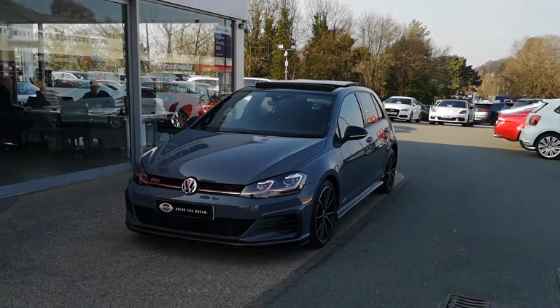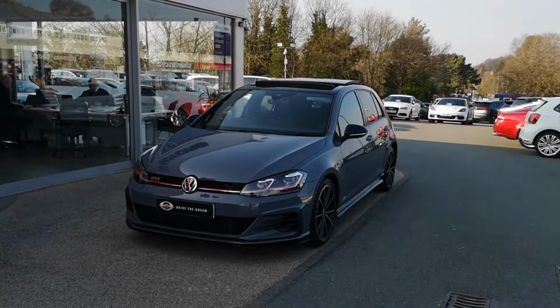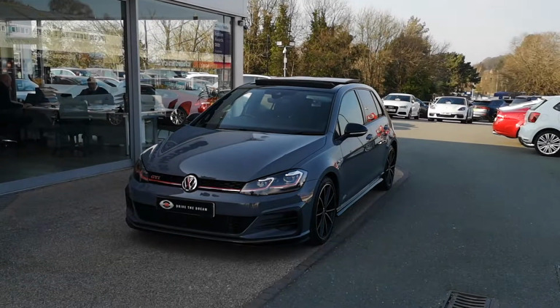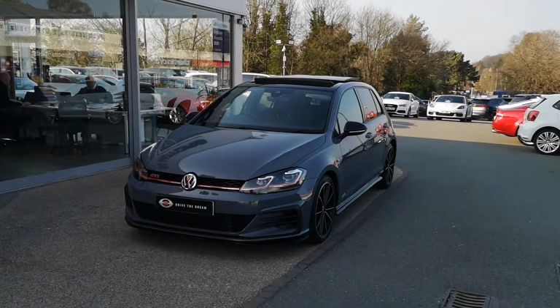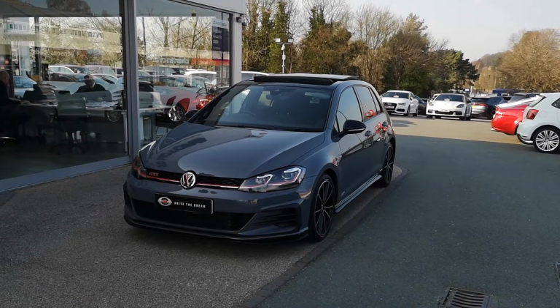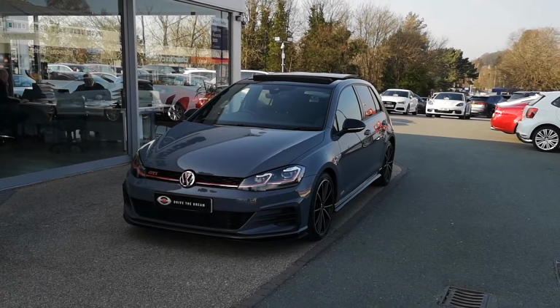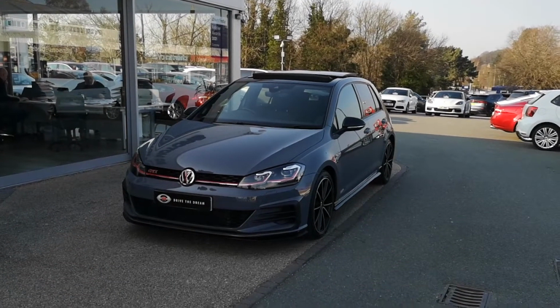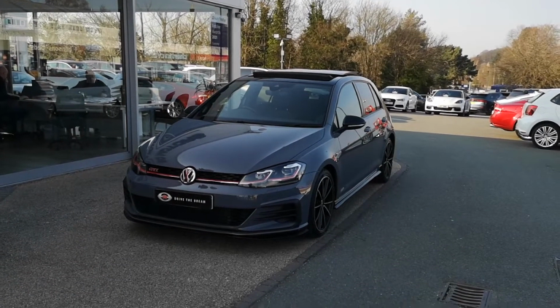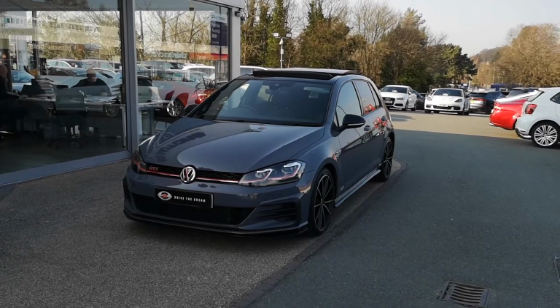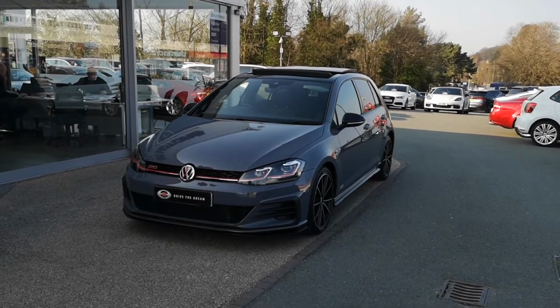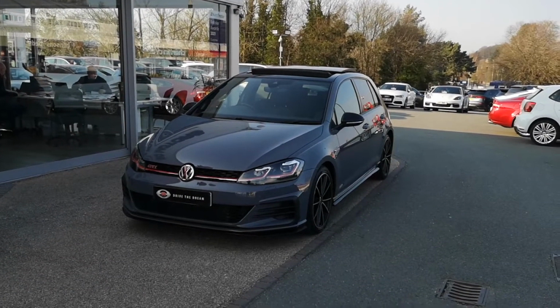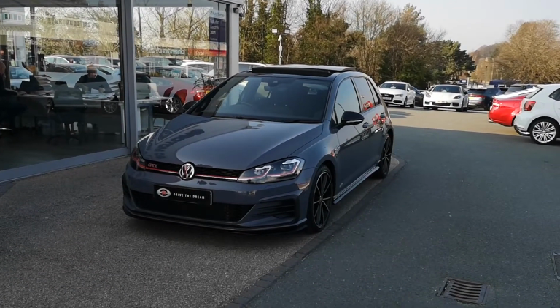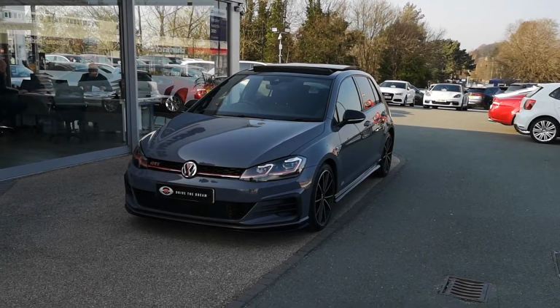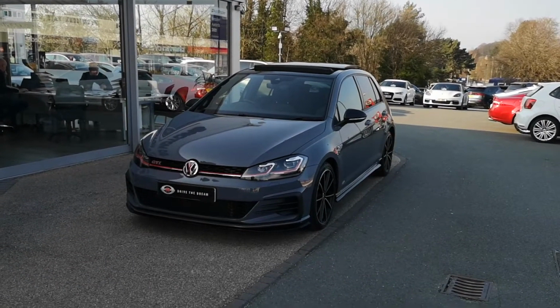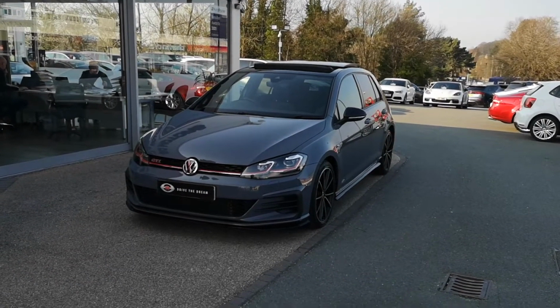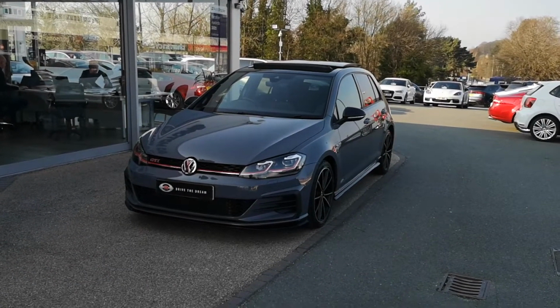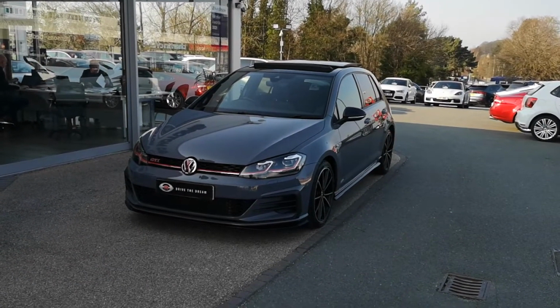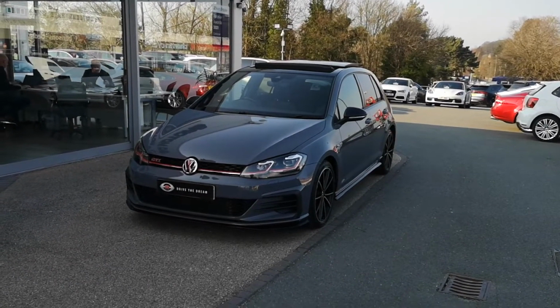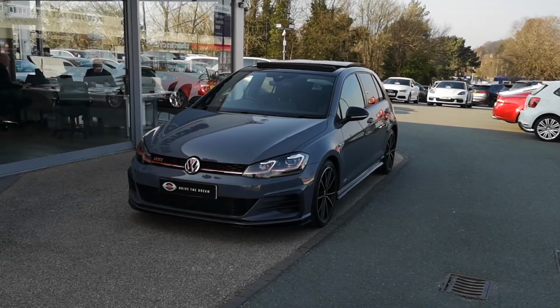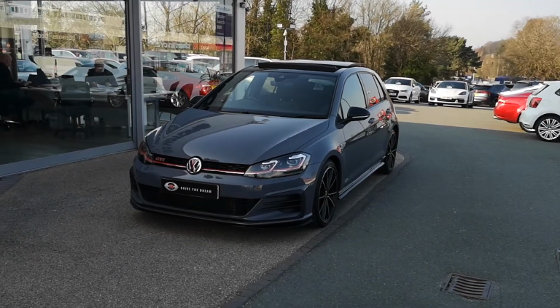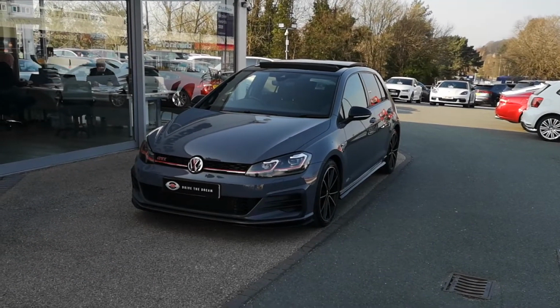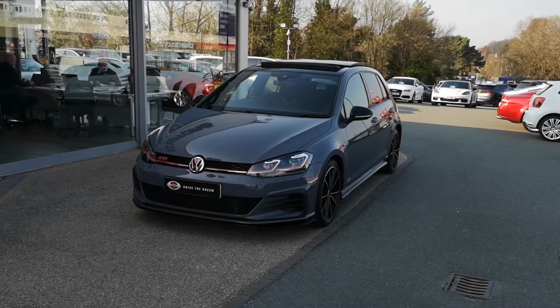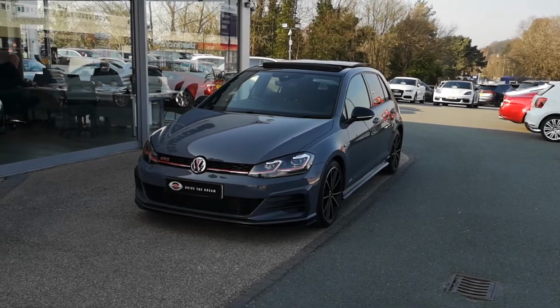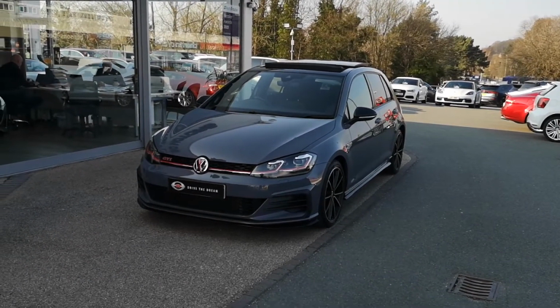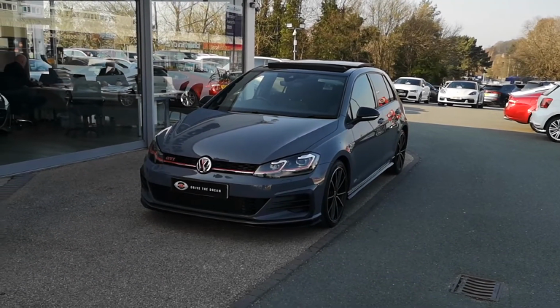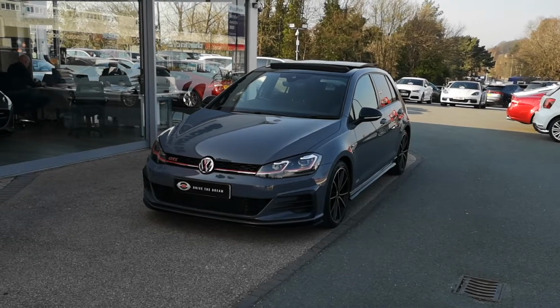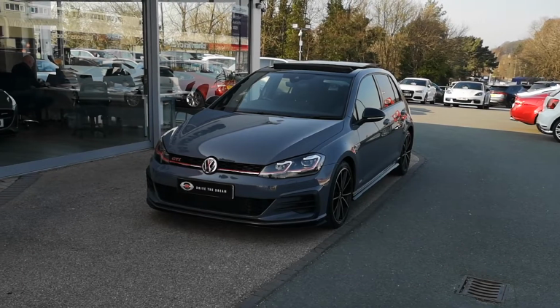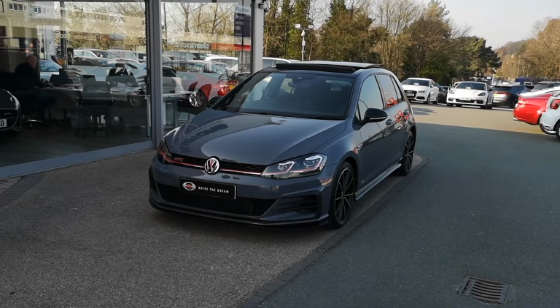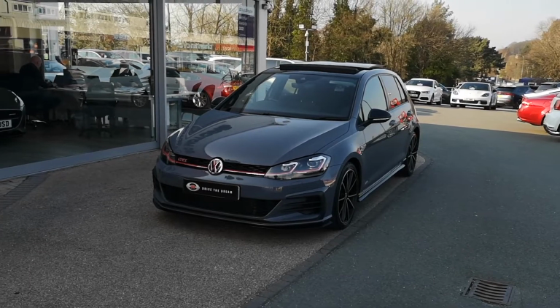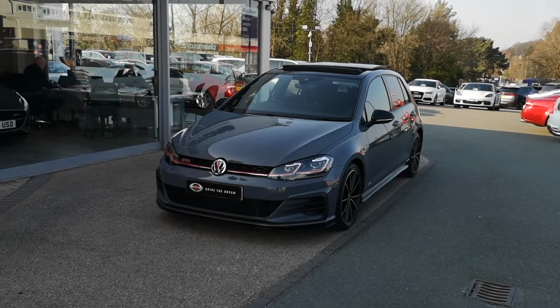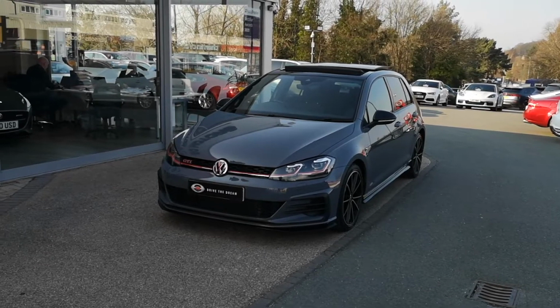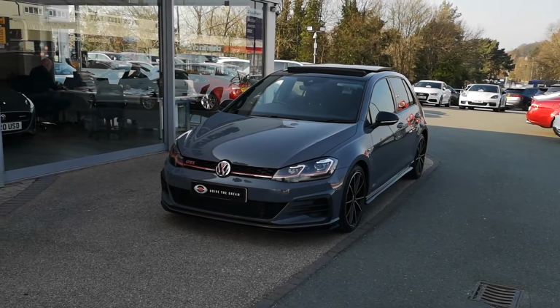Hi, welcome to GC Motors. Today I'm going to talk you around our 2019 Volkswagen Golf GTI TCR.